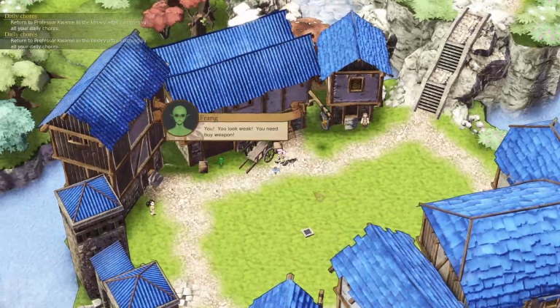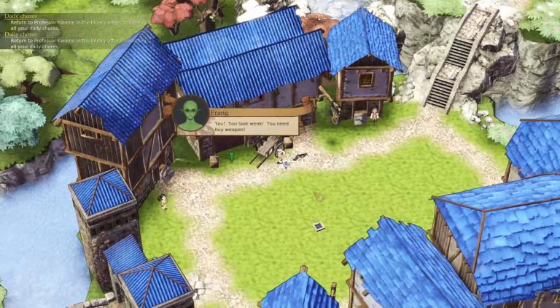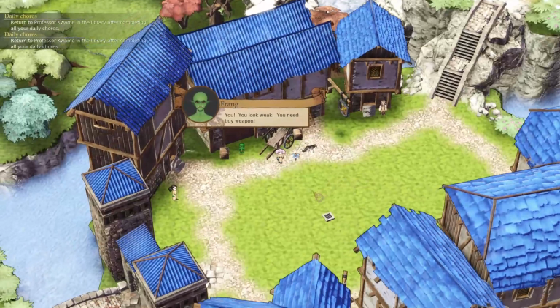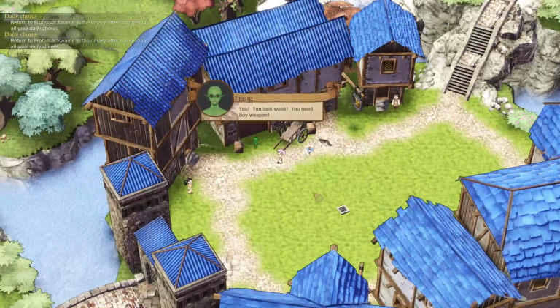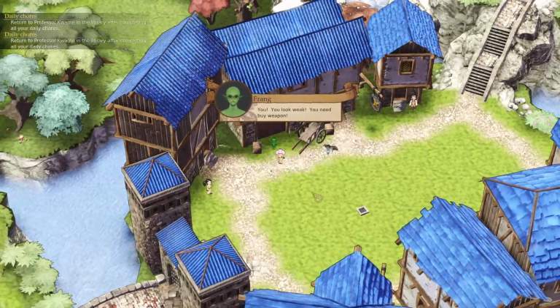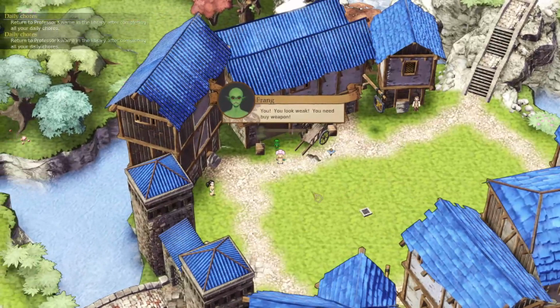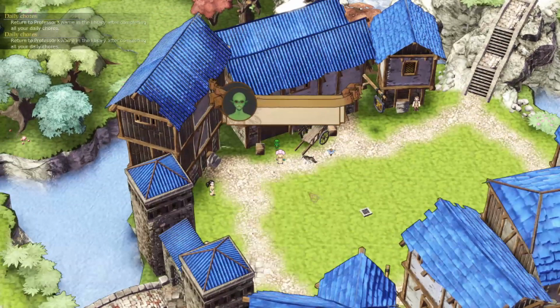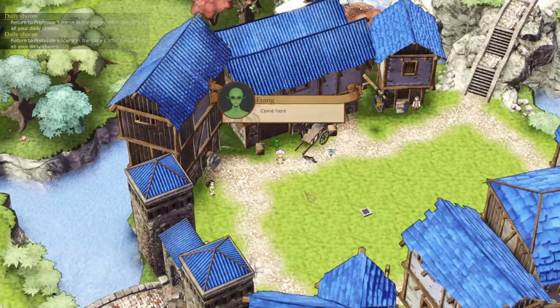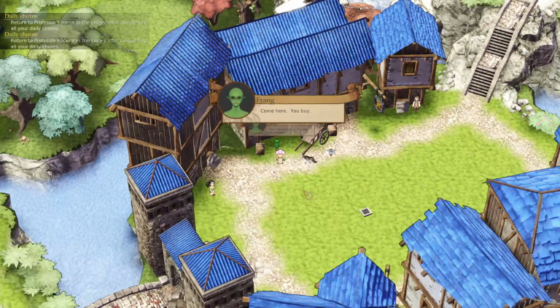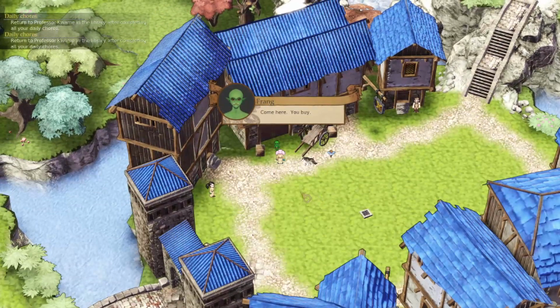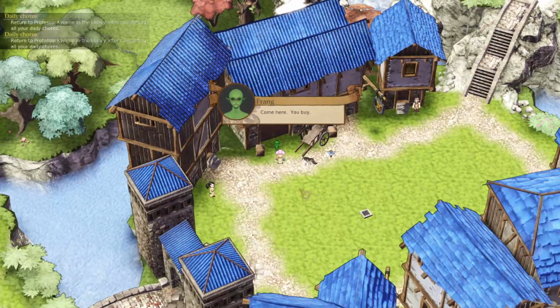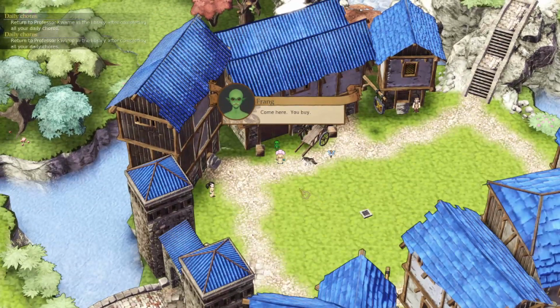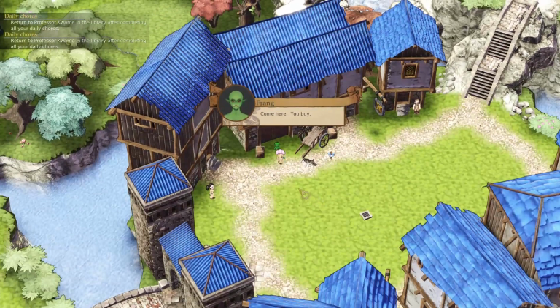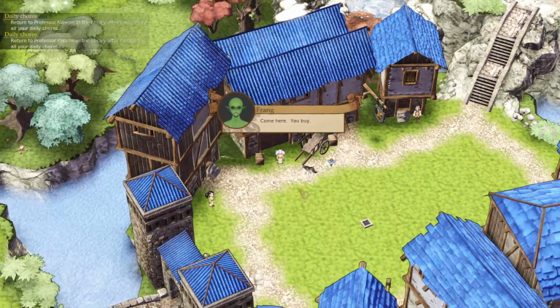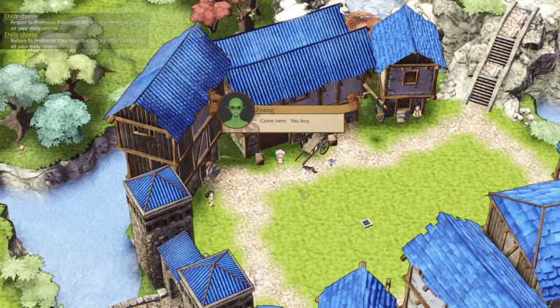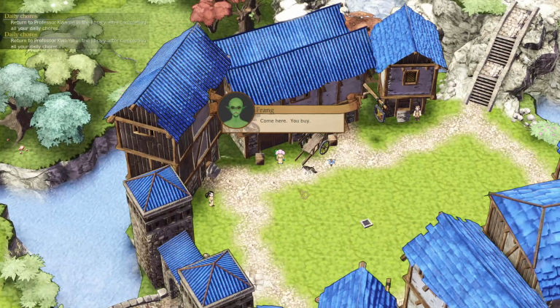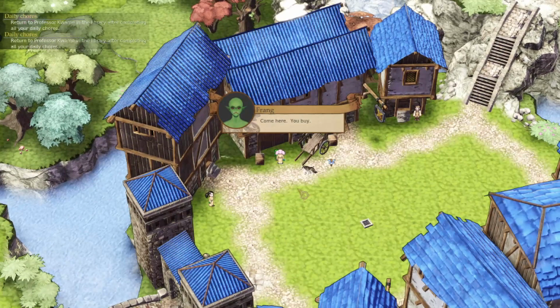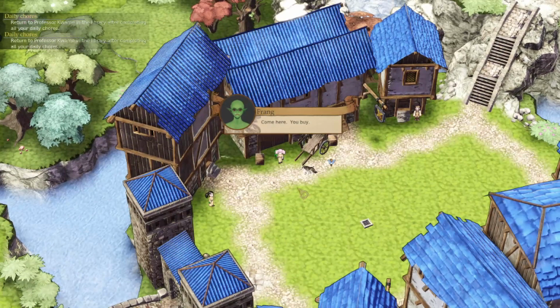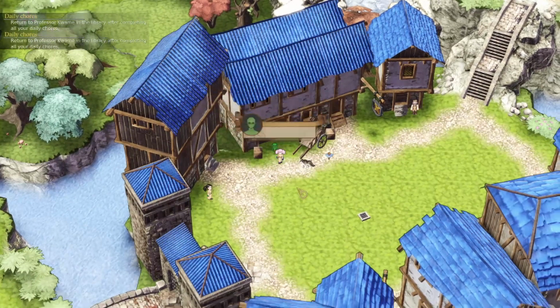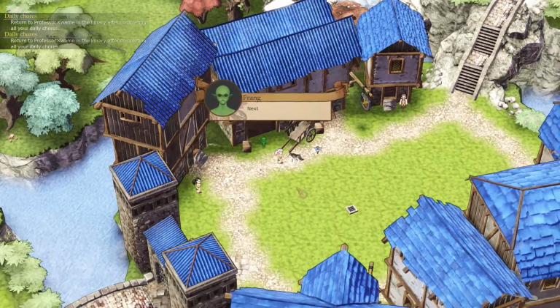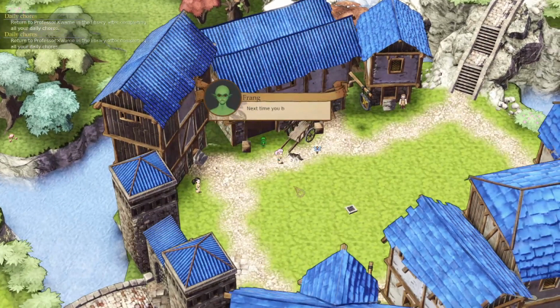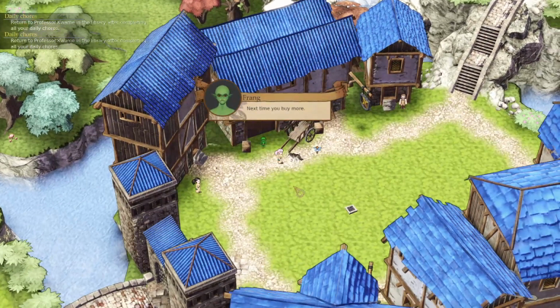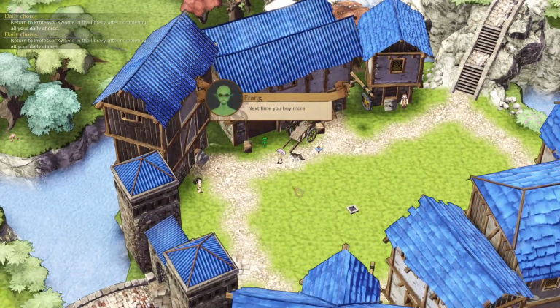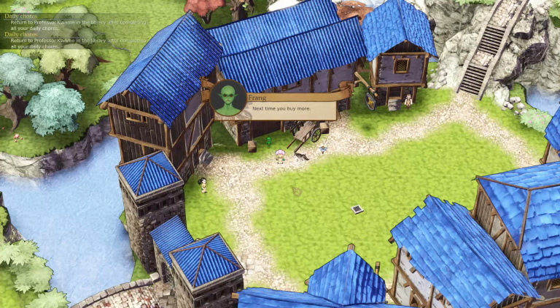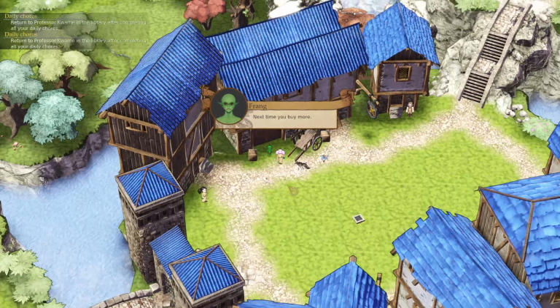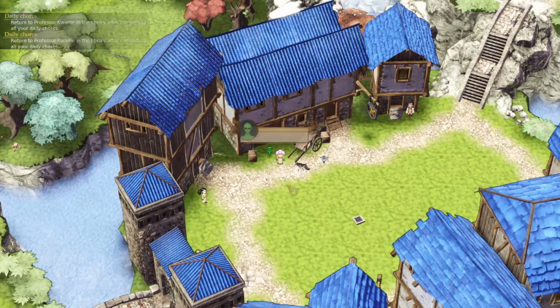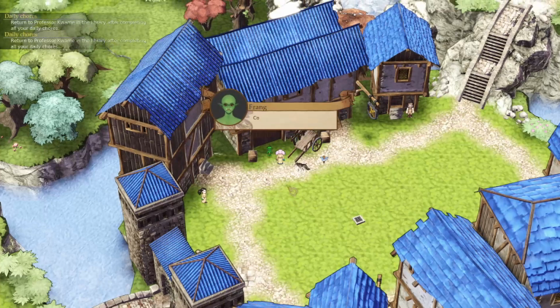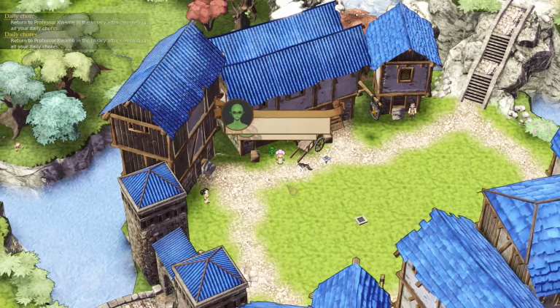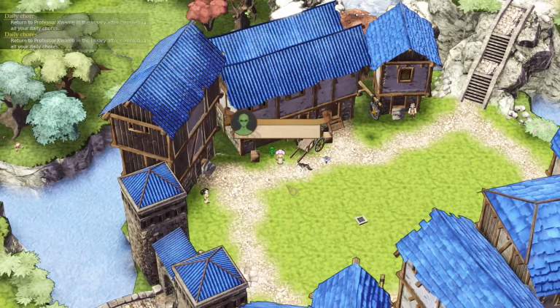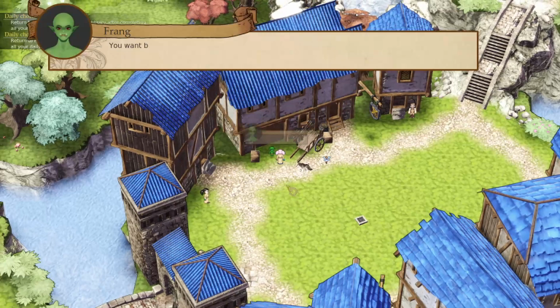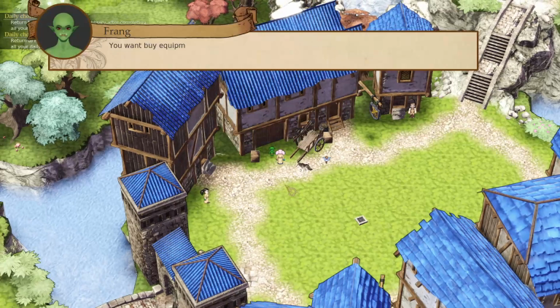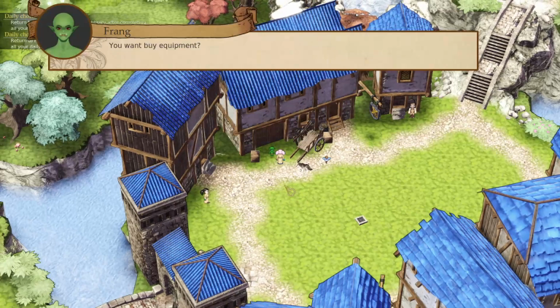Look at this little imp — he's like, 'you look weak, buy my weapons.' And I'm like, okay, sell me. Goodbye.